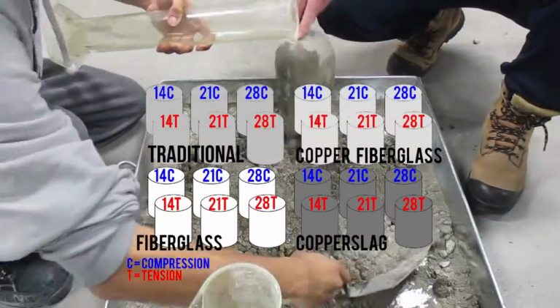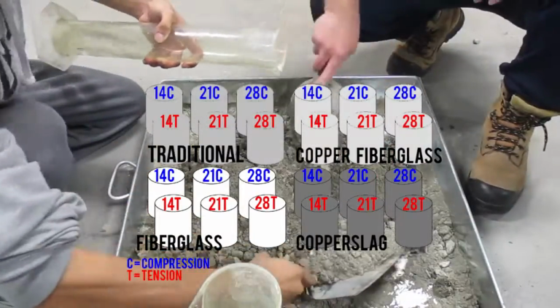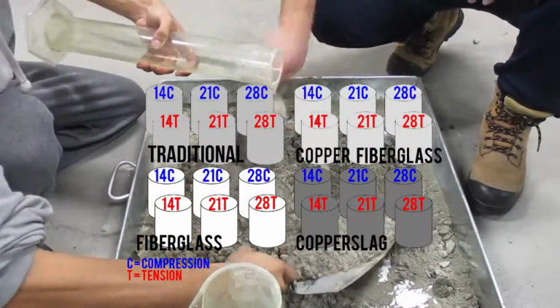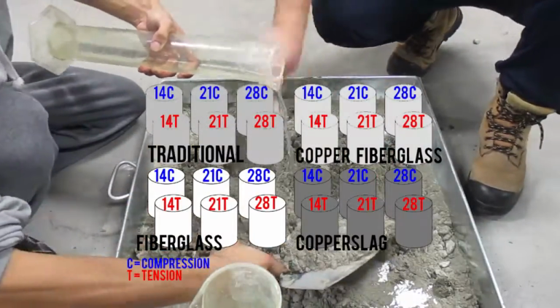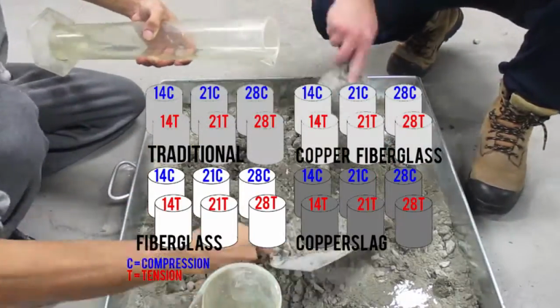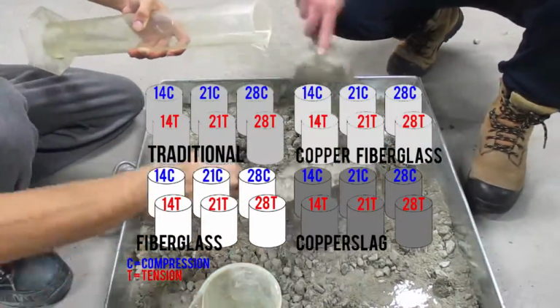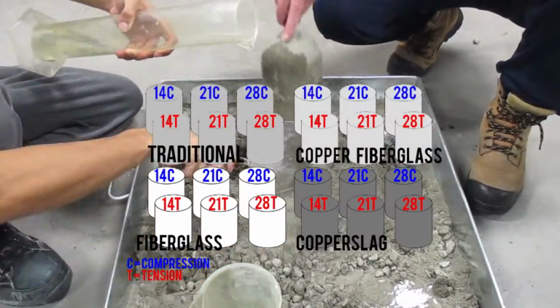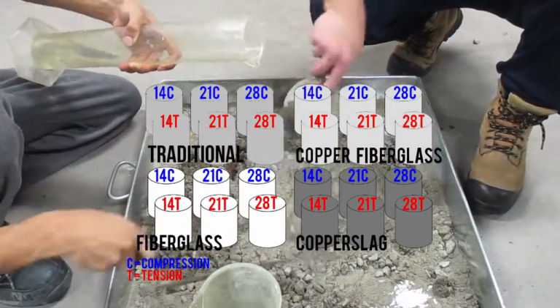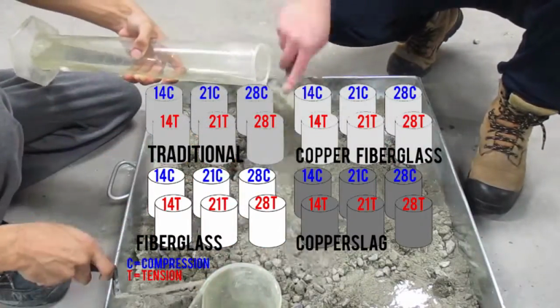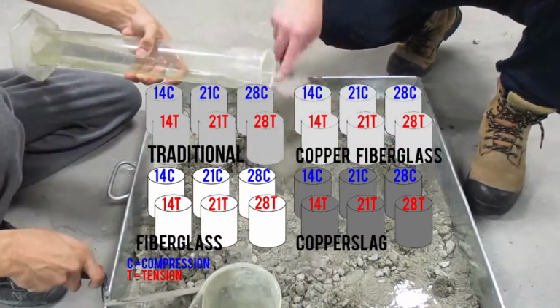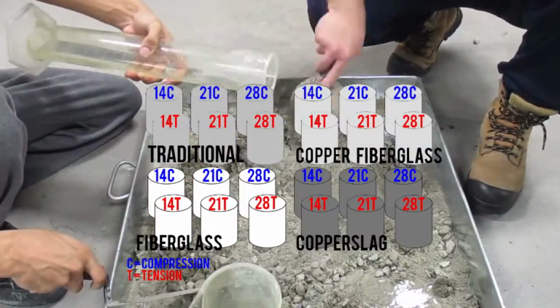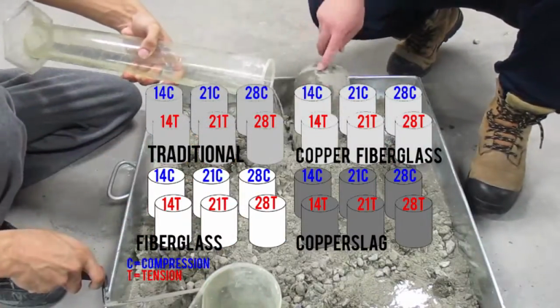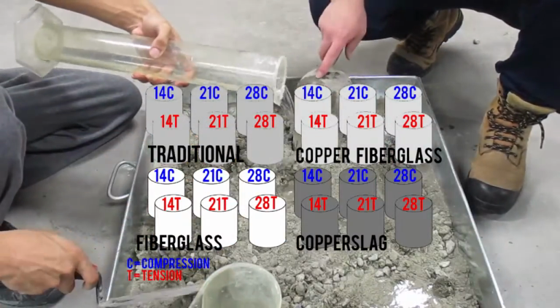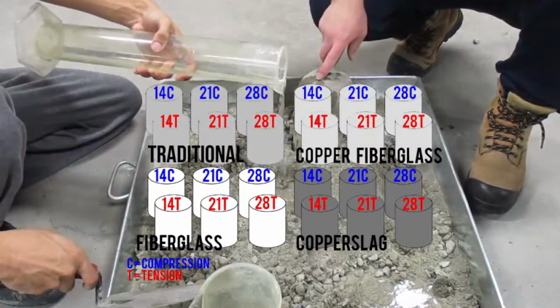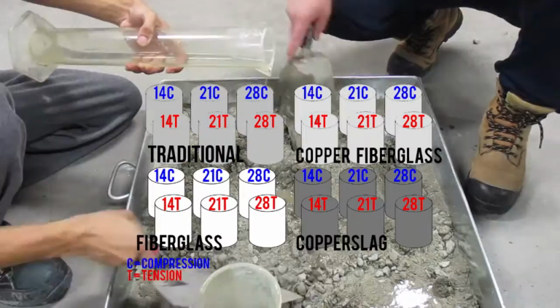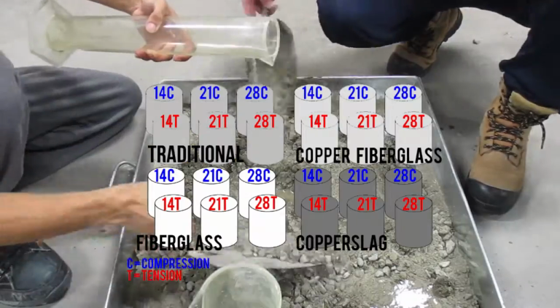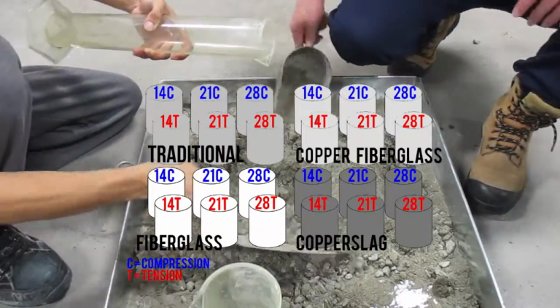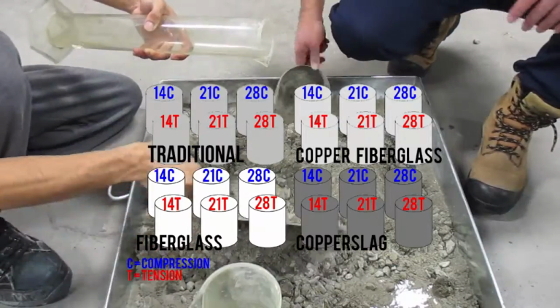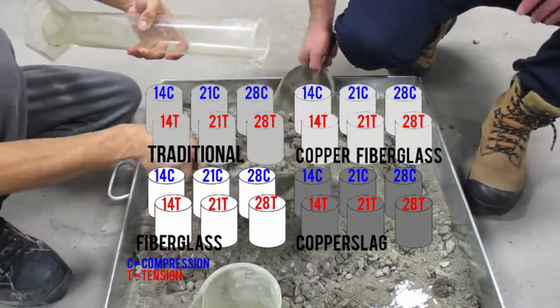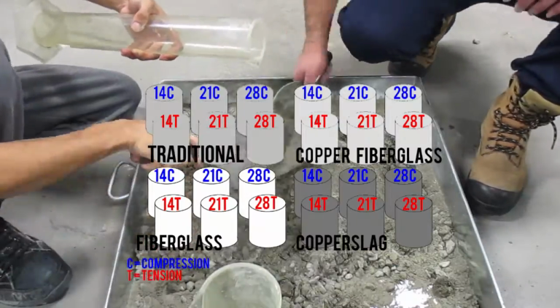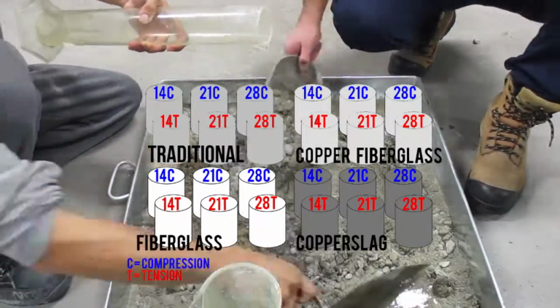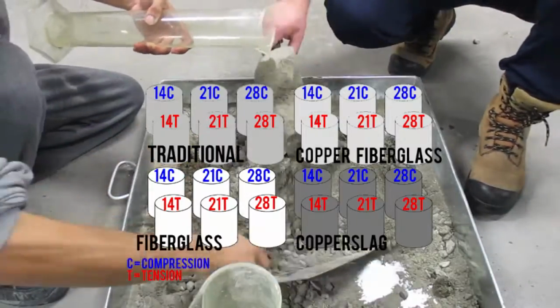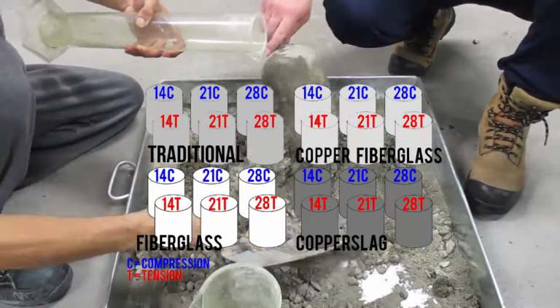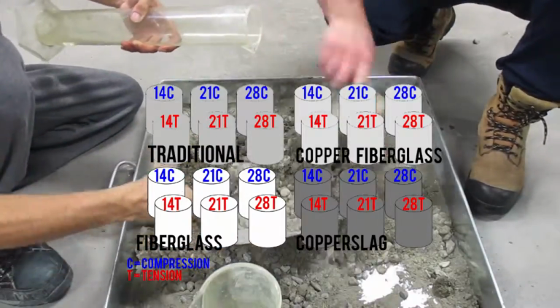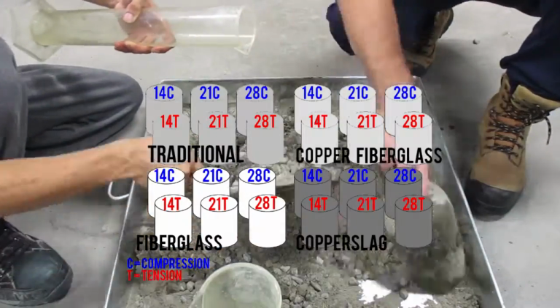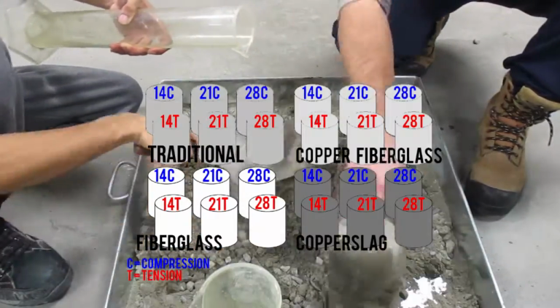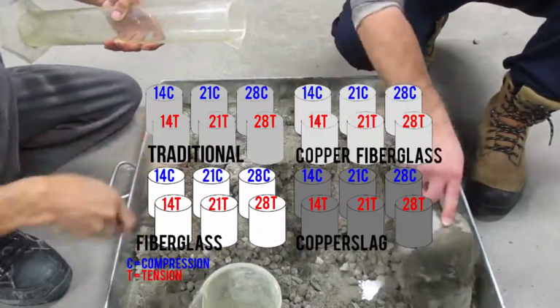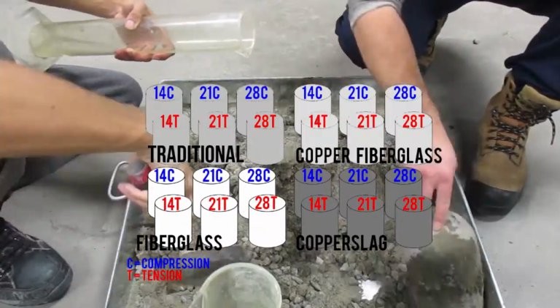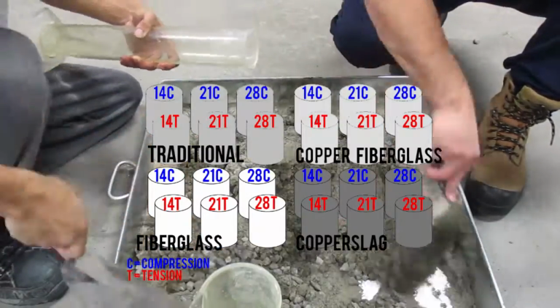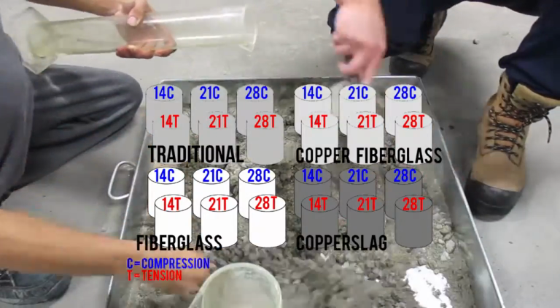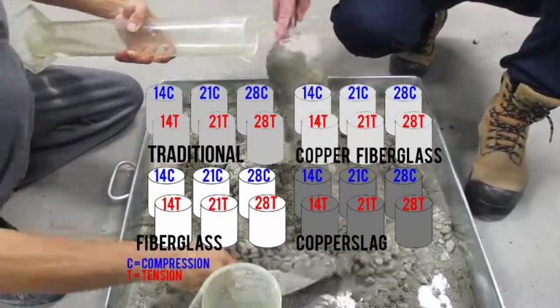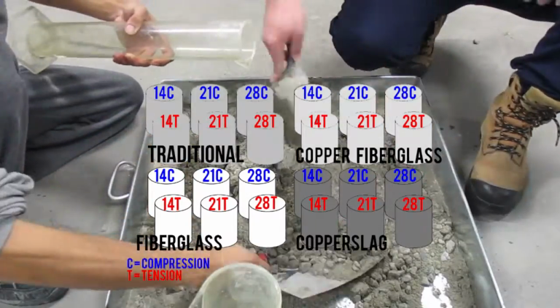We also did a mixture with both copper slag and fiberglass, taking 25% of each aggregate.